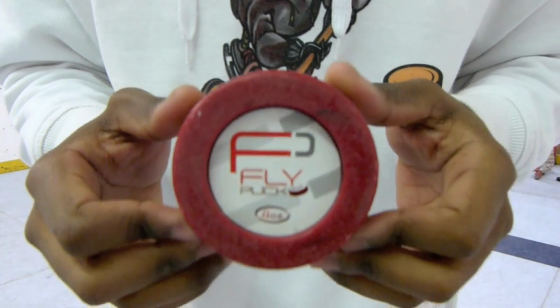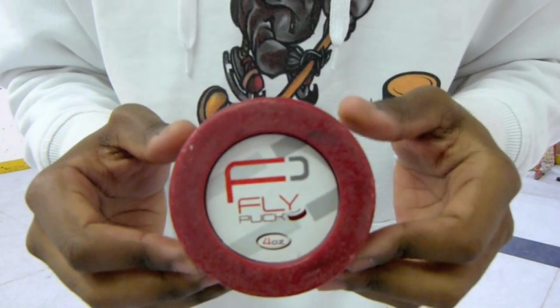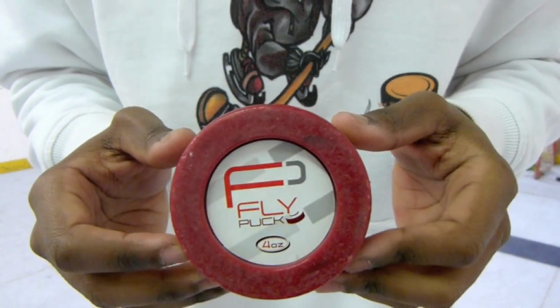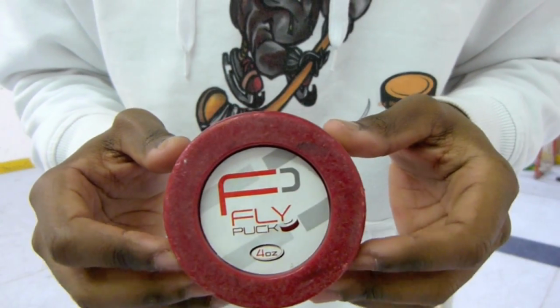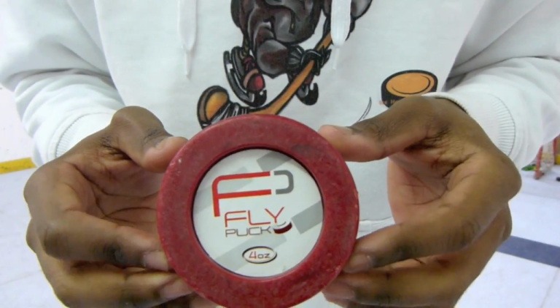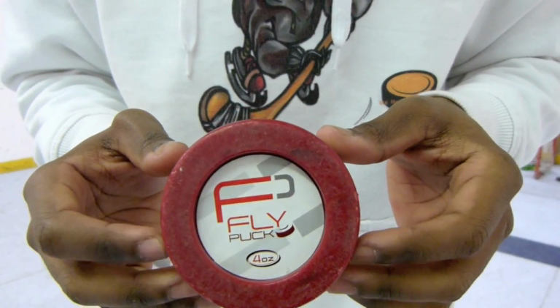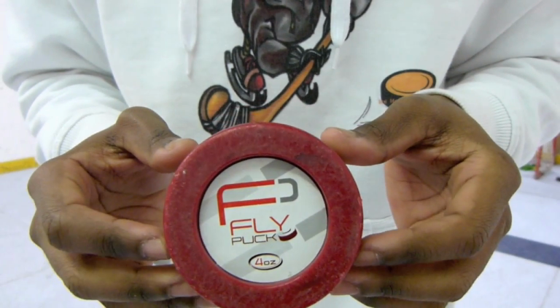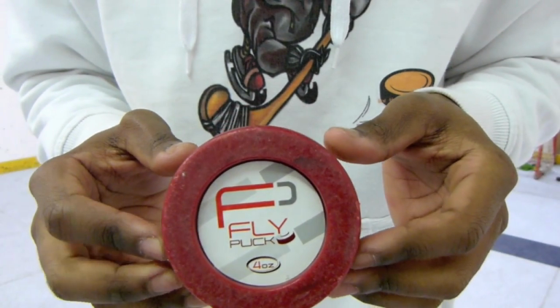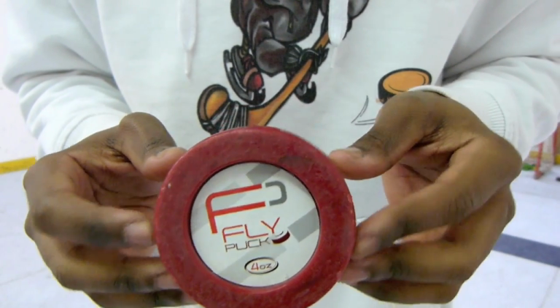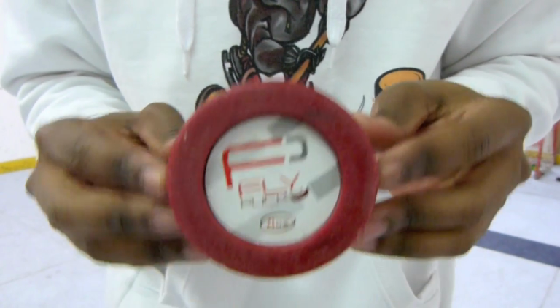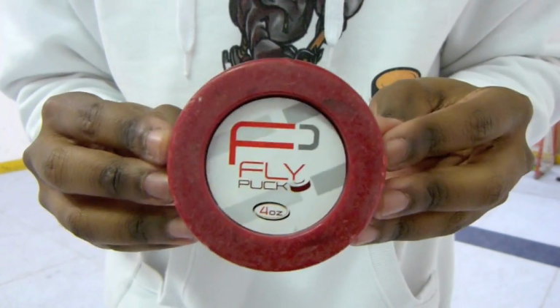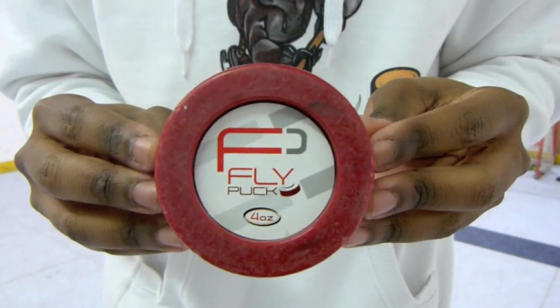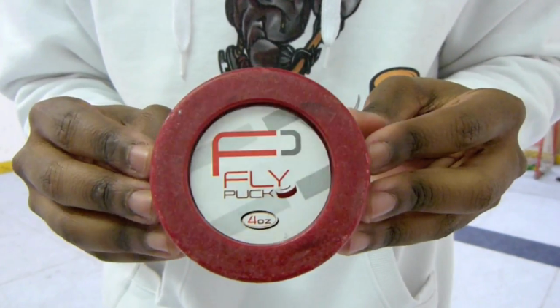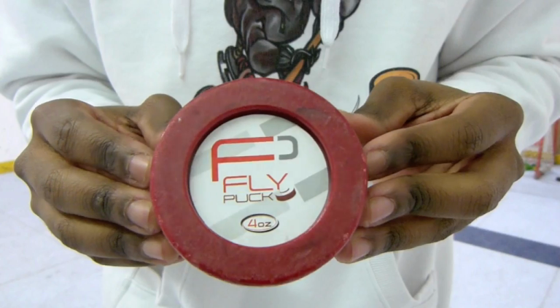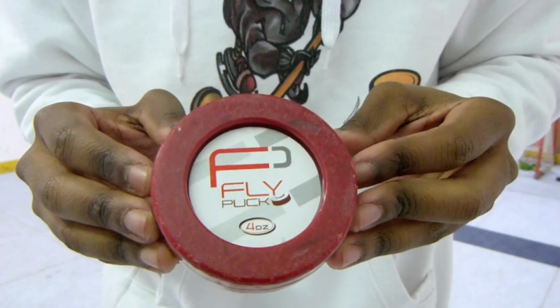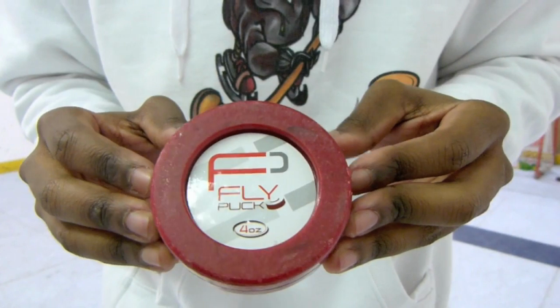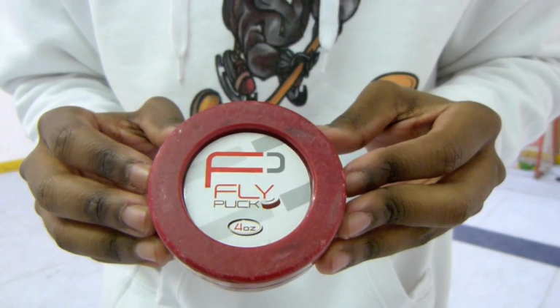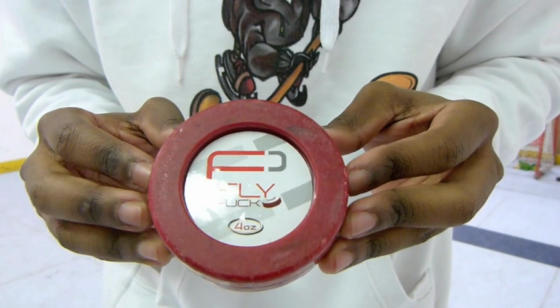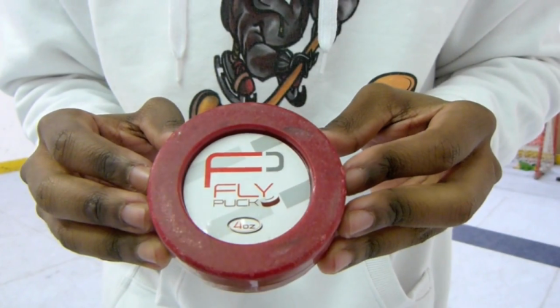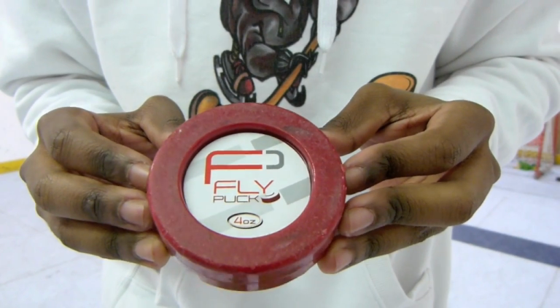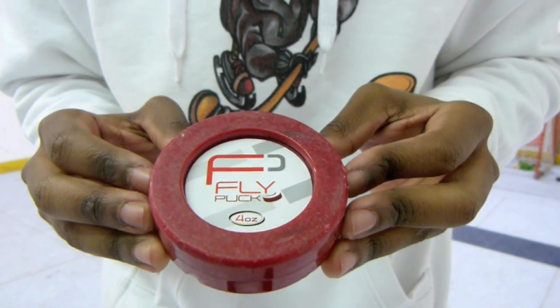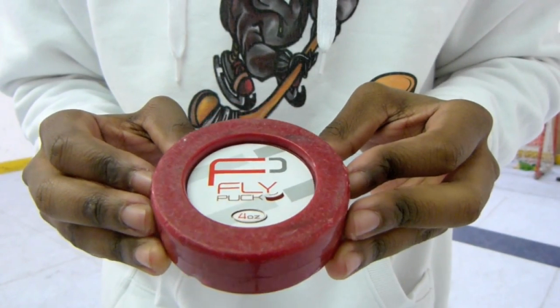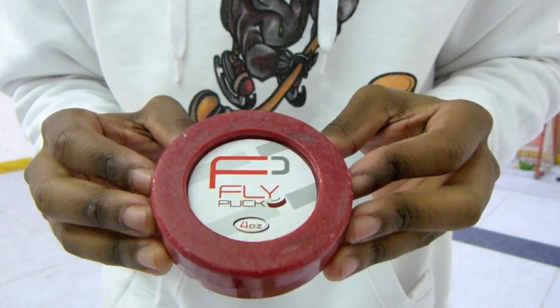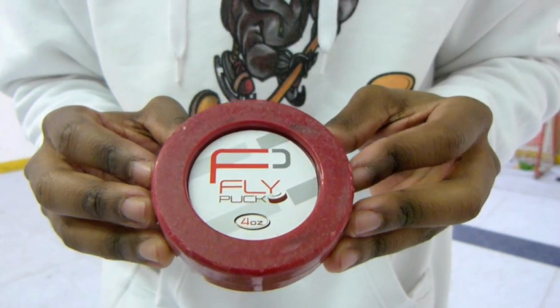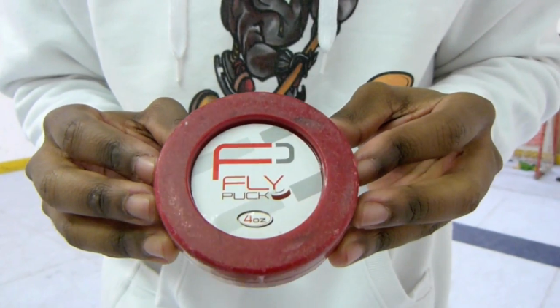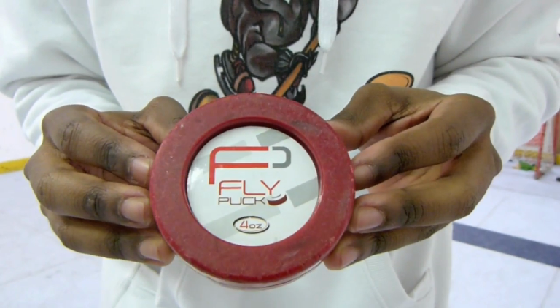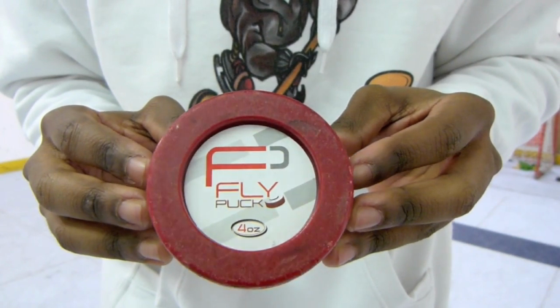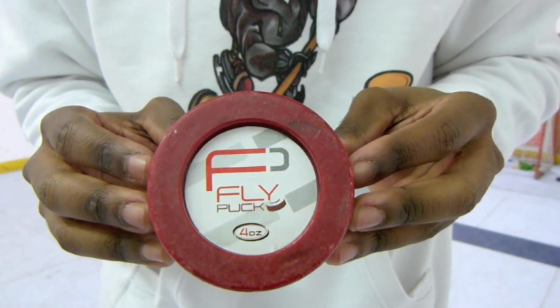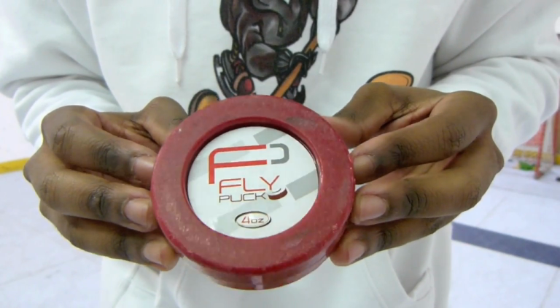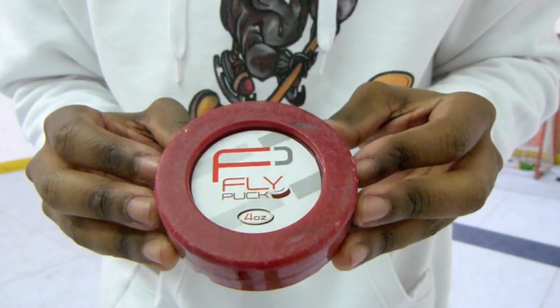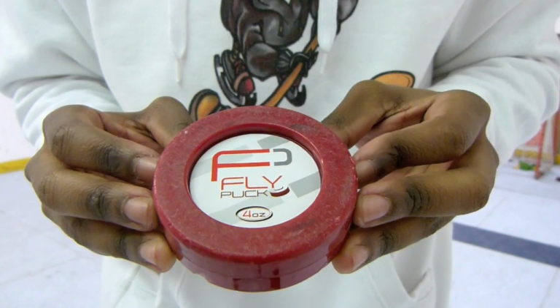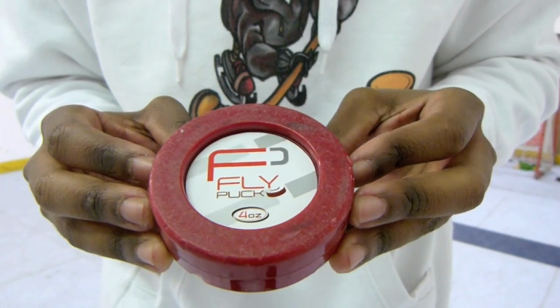Hey guys, so right now we're going to be doing a review of the Fly Puck, which is an off-ice training puck, similar to some of the other ones that you've seen in this review previously.